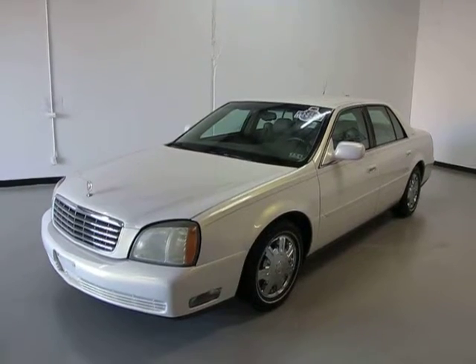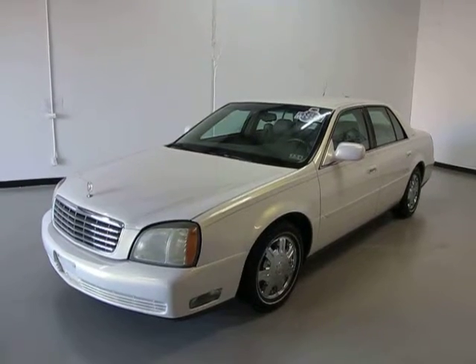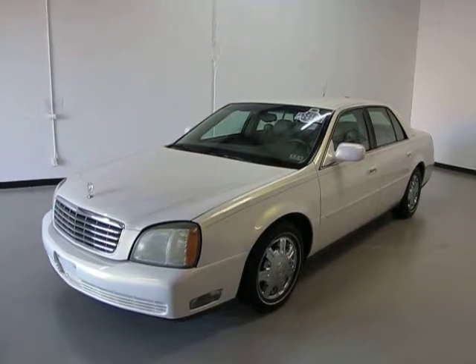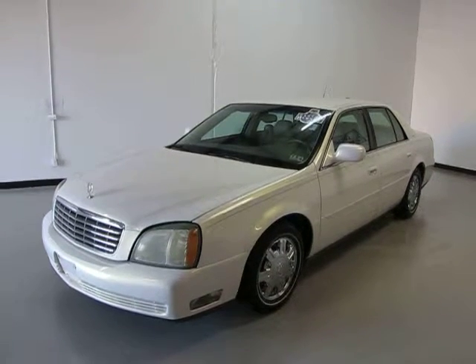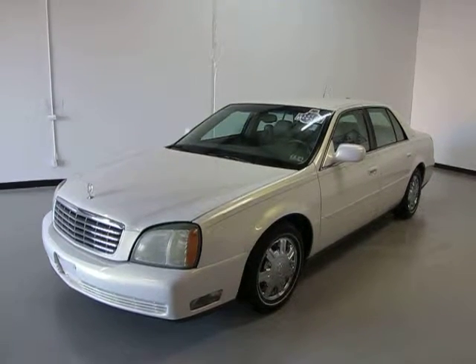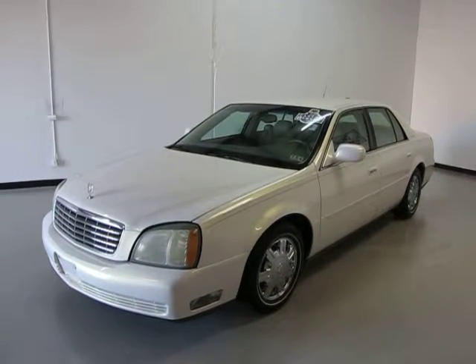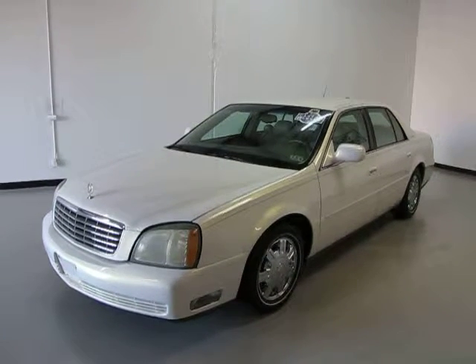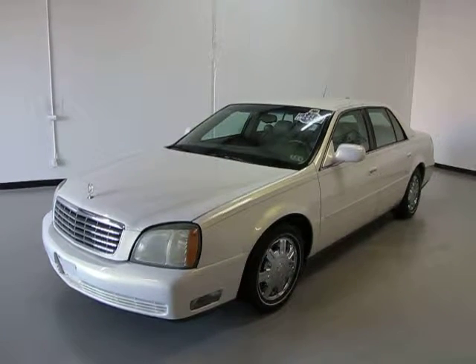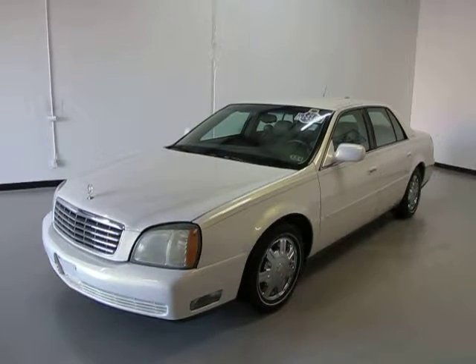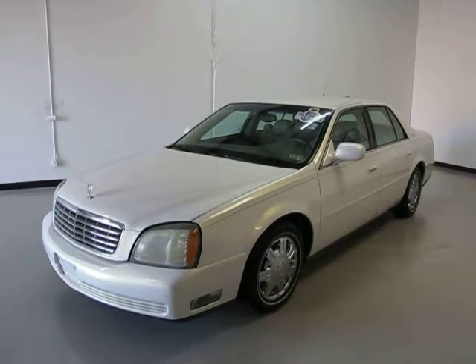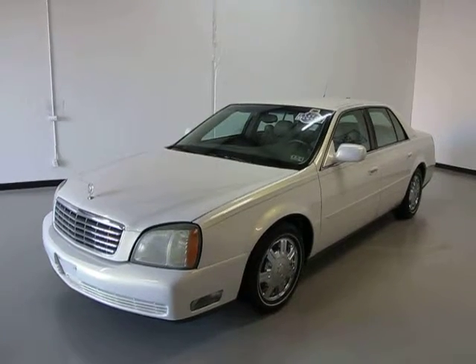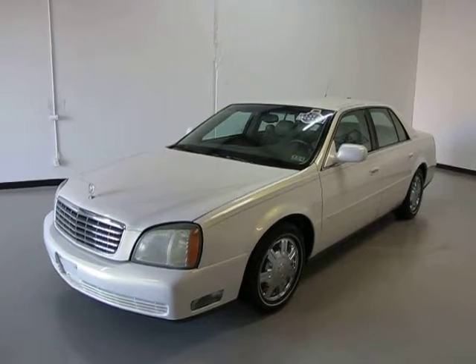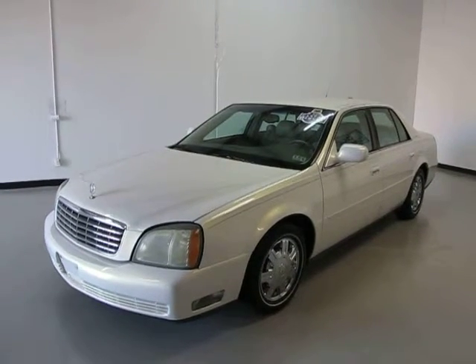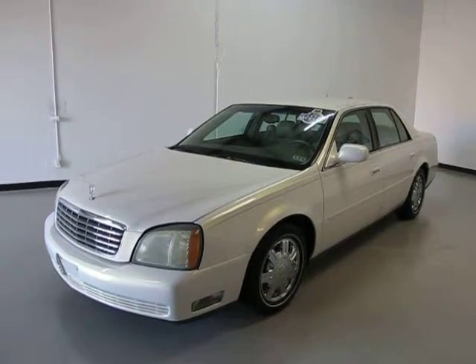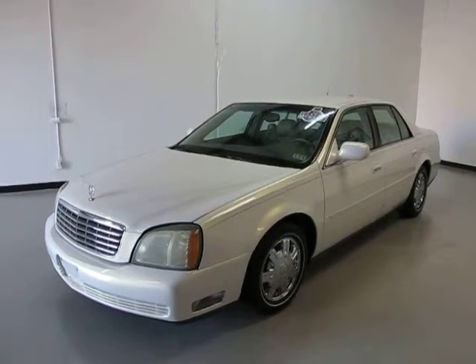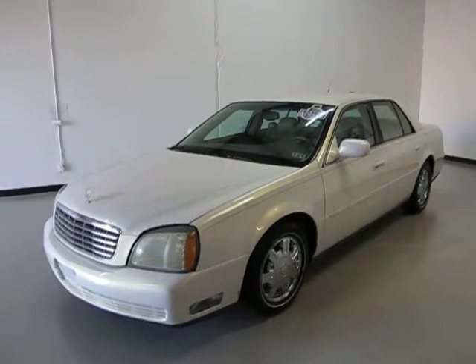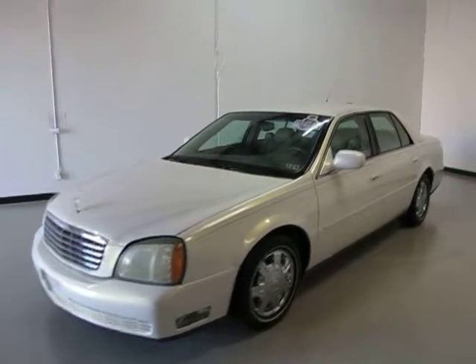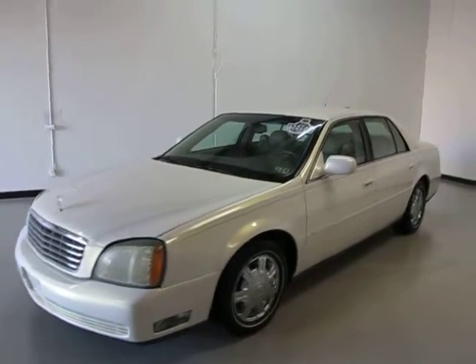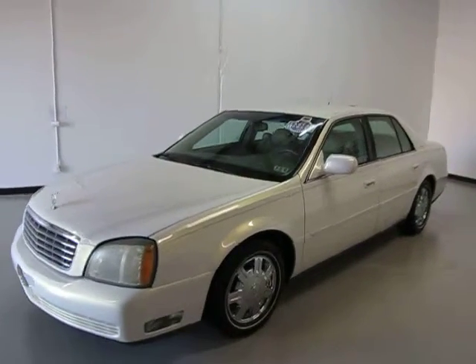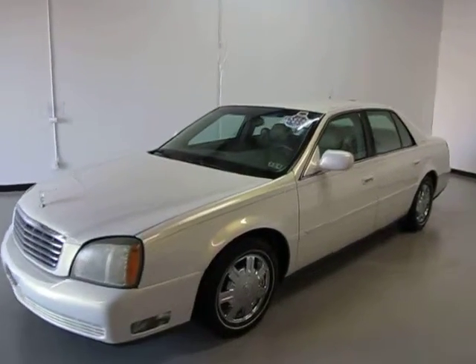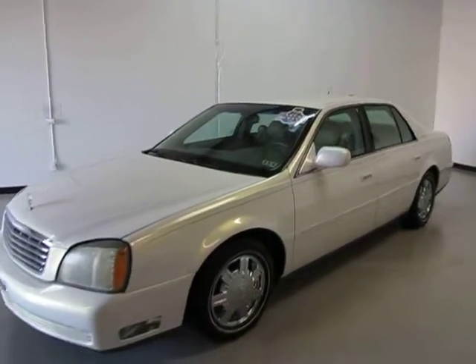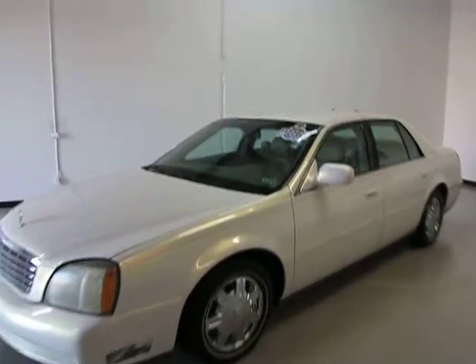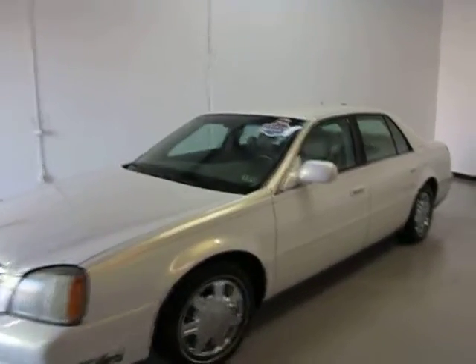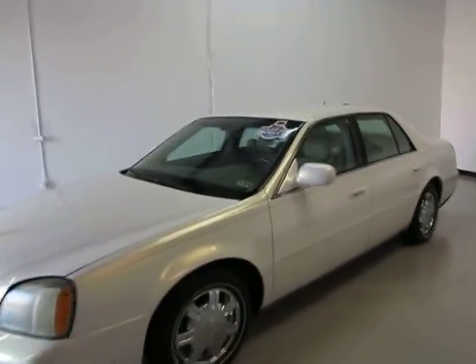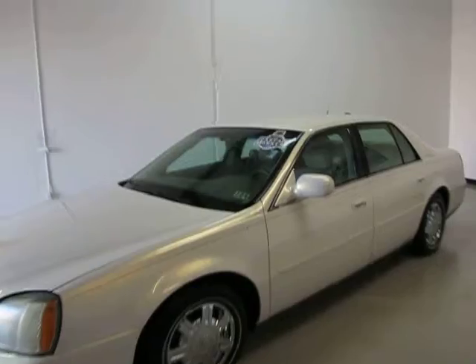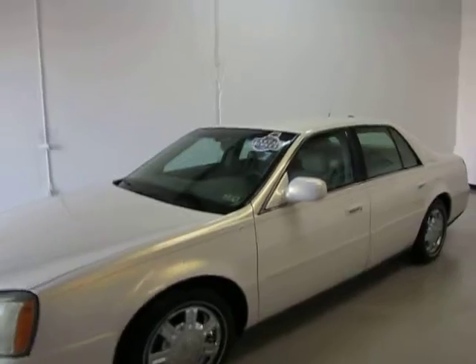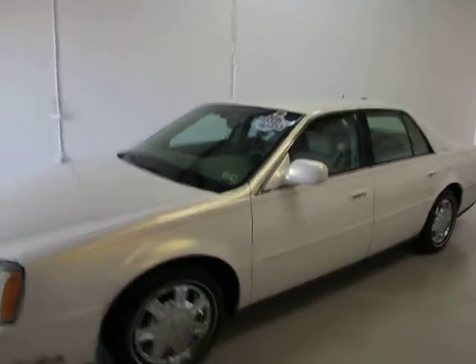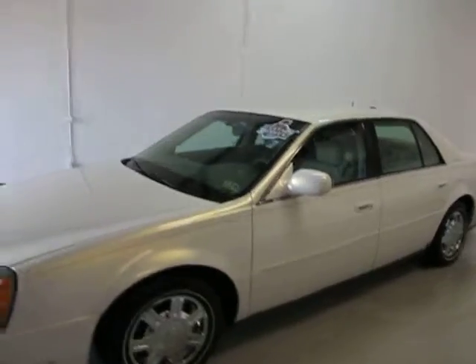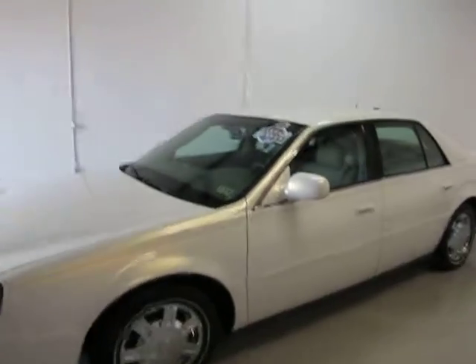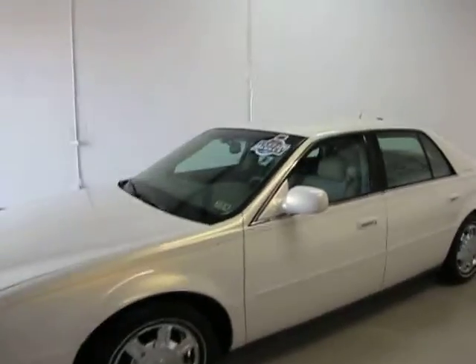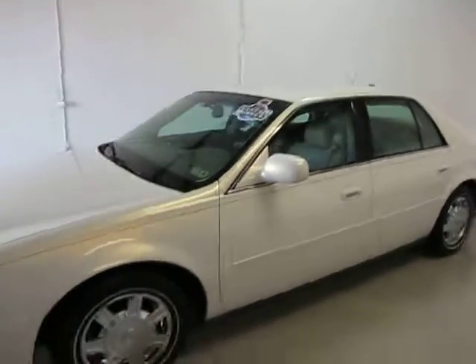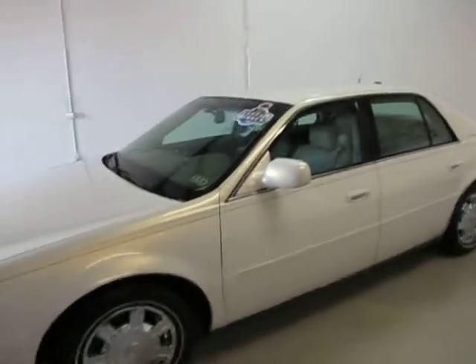It's a pearl white. It's got chrome wheels and nice cream tires.